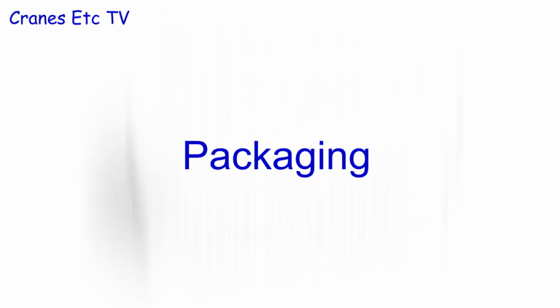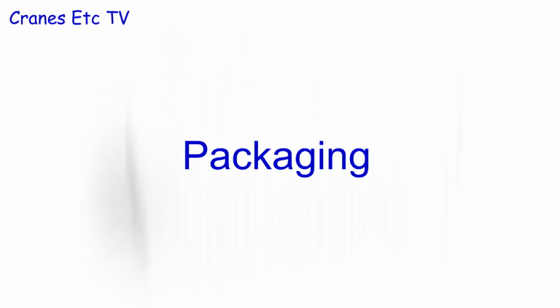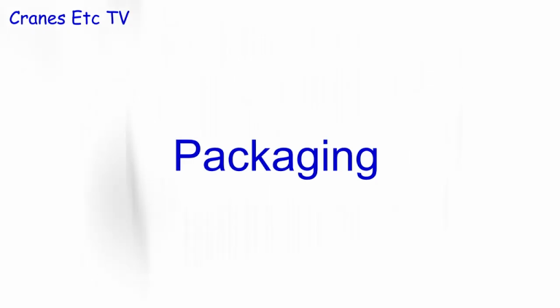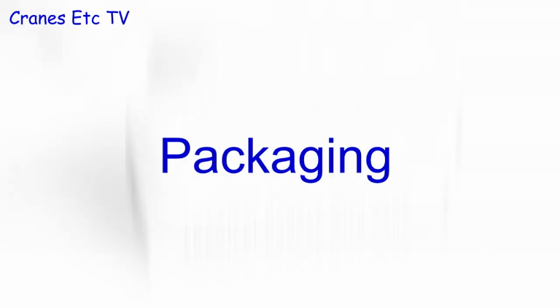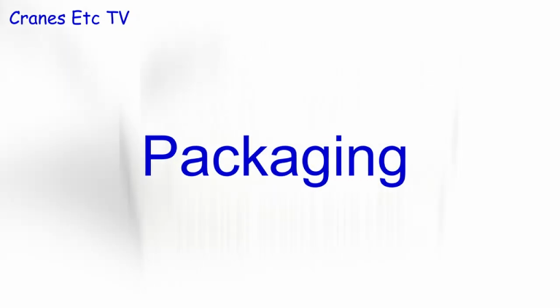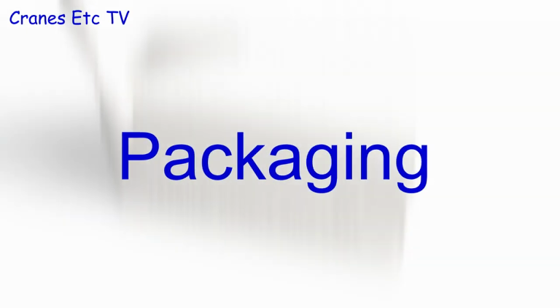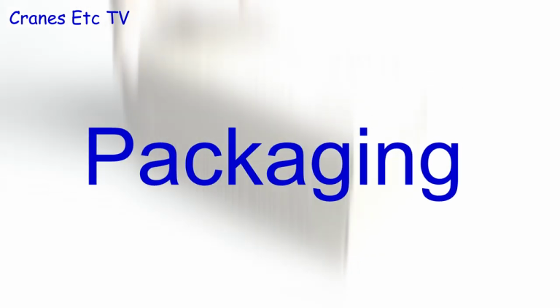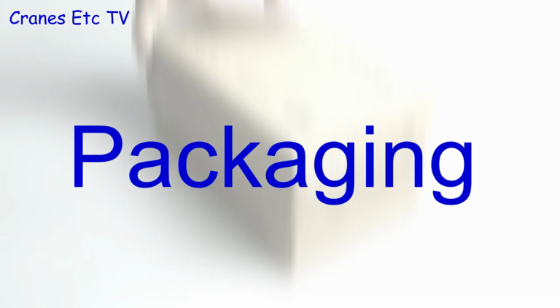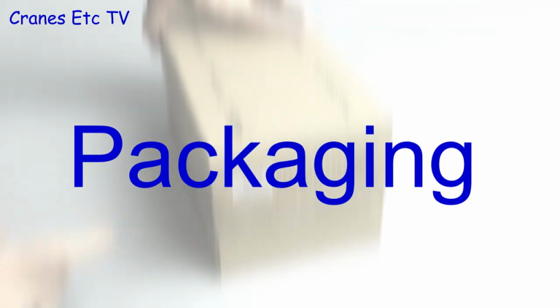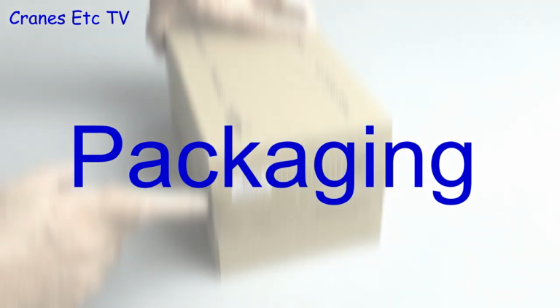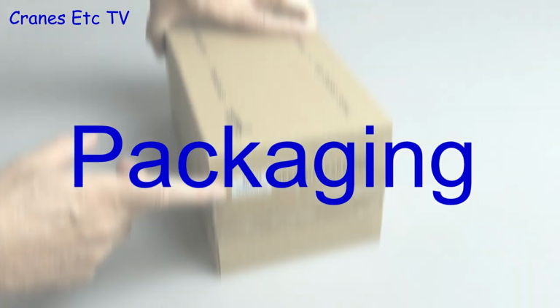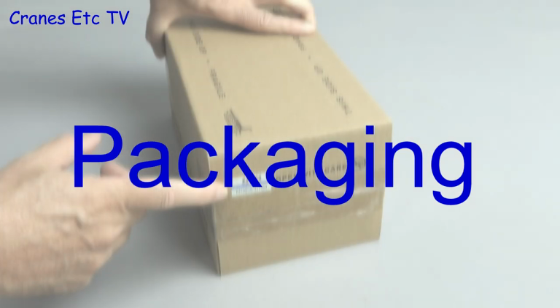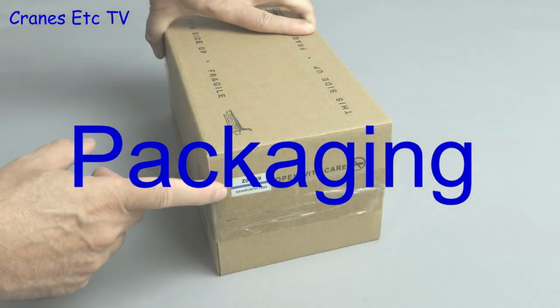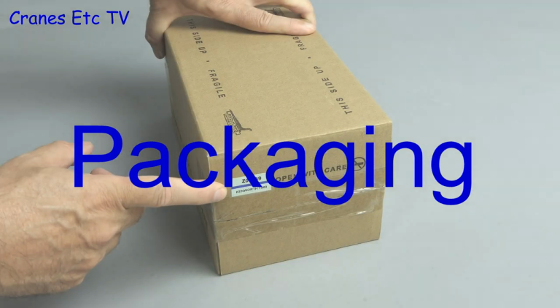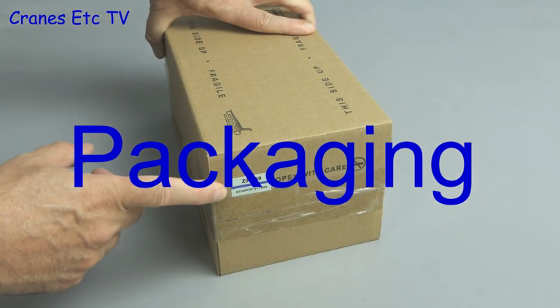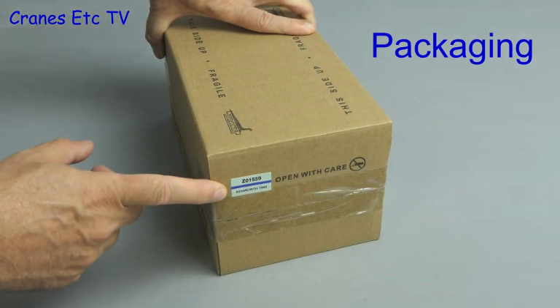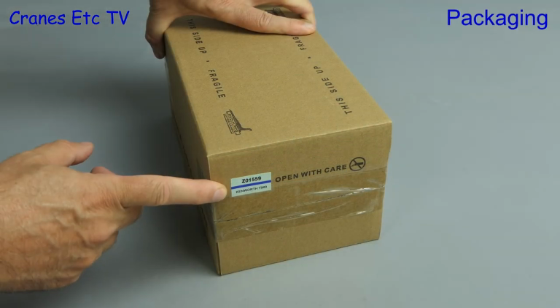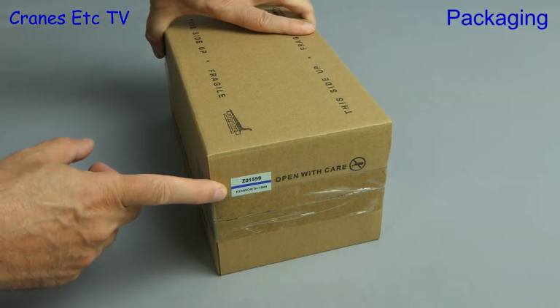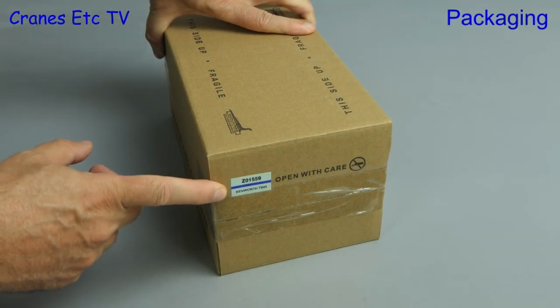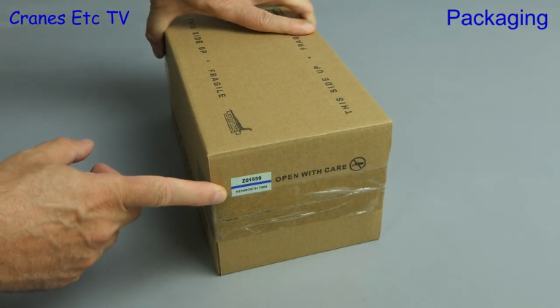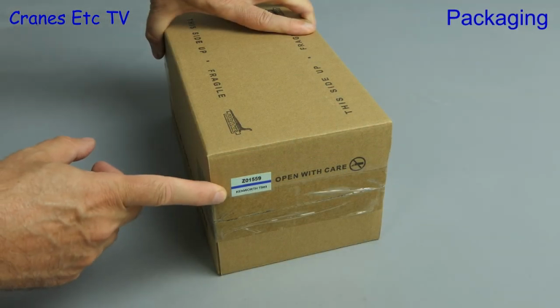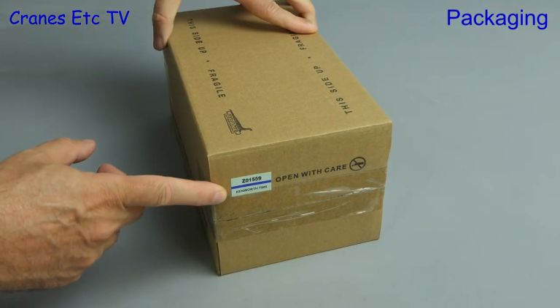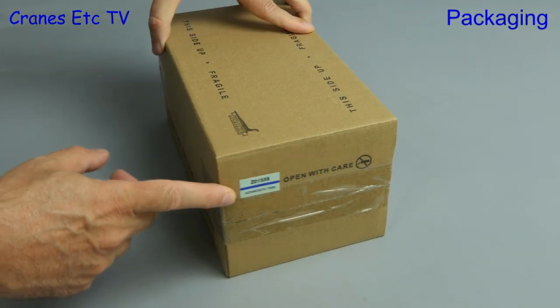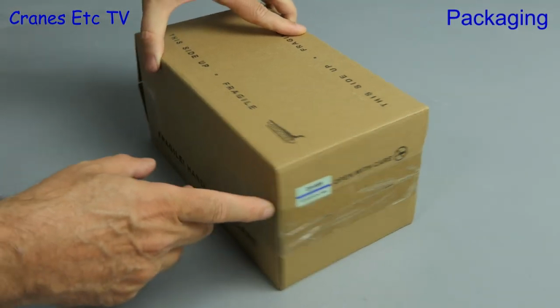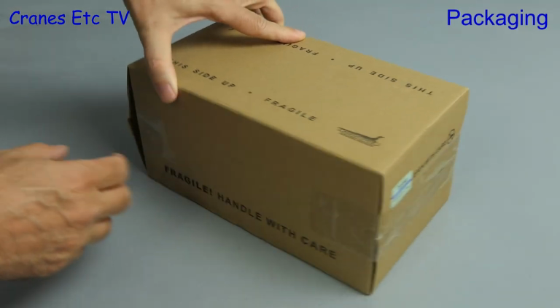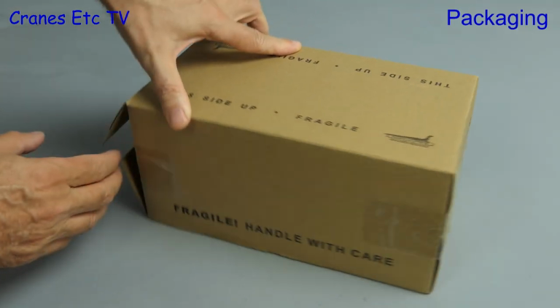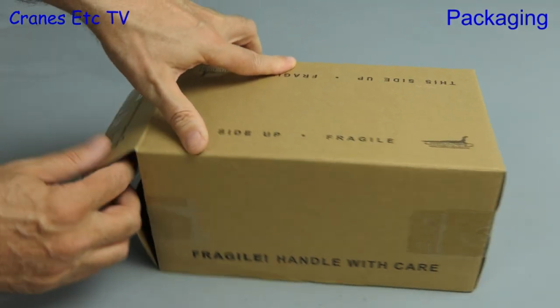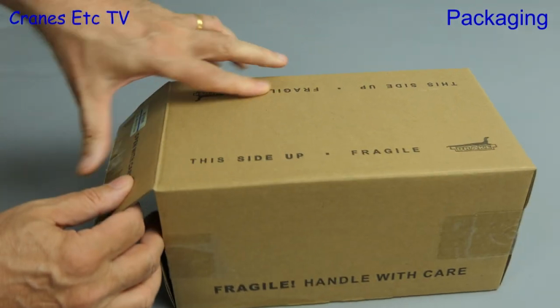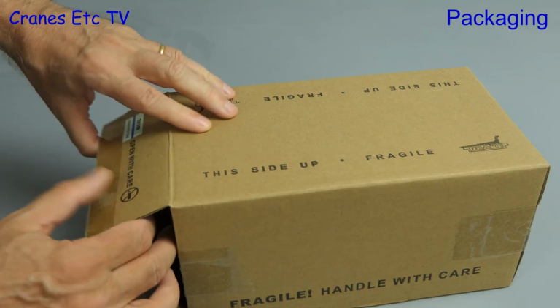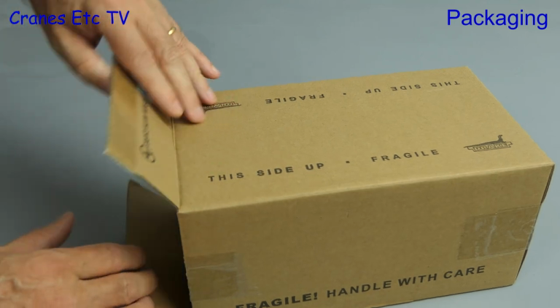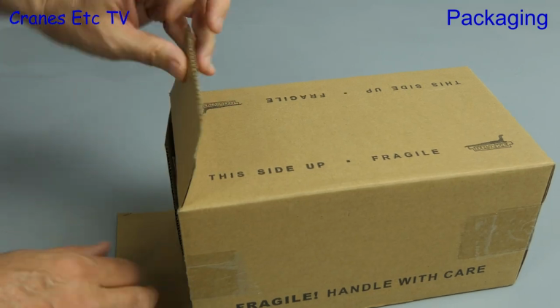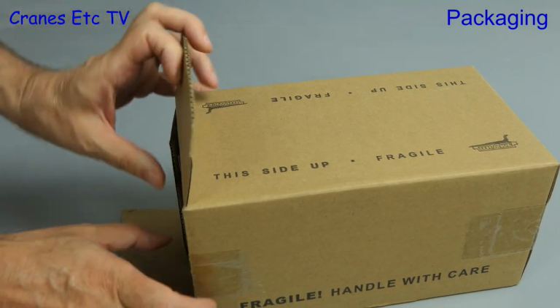In this review we look at two models which combine to make one model. These are by Drake Collectibles and here is the first model.